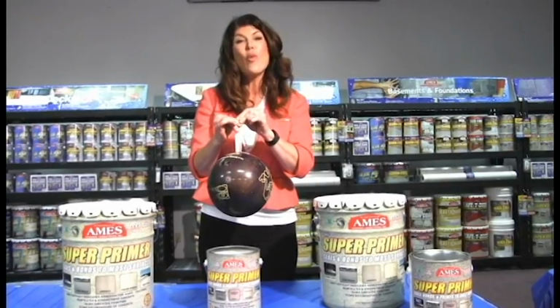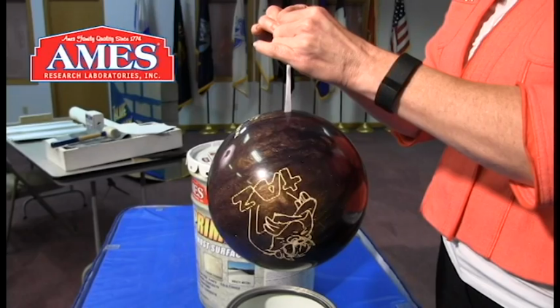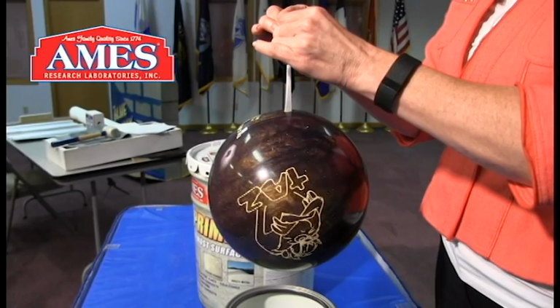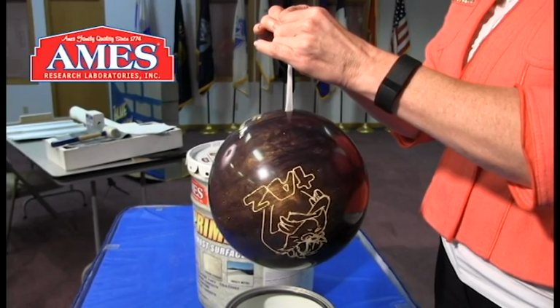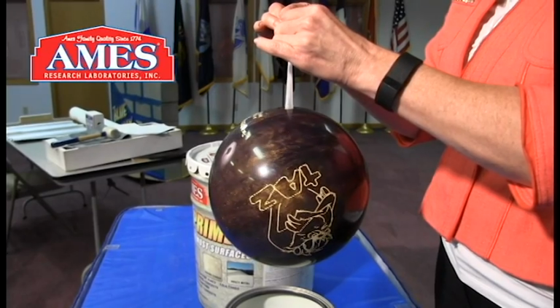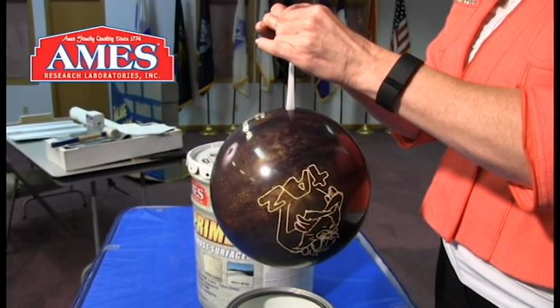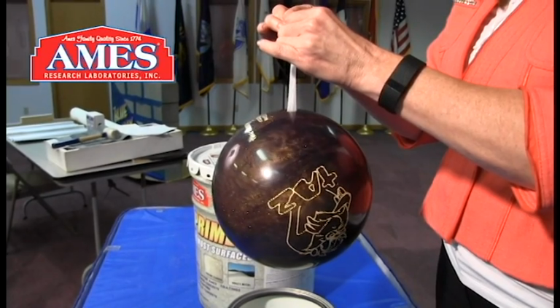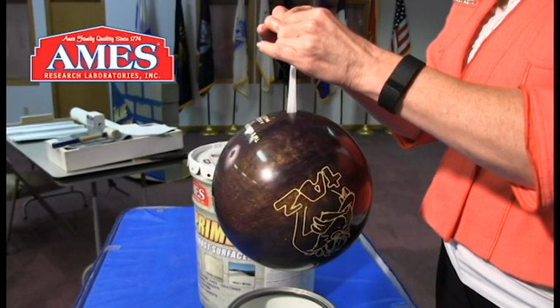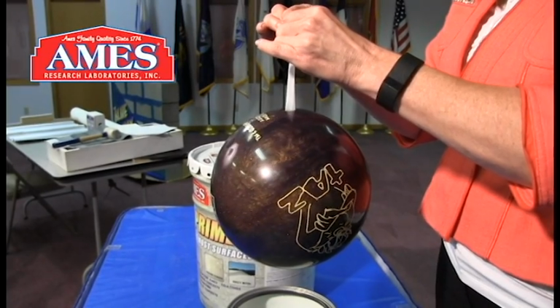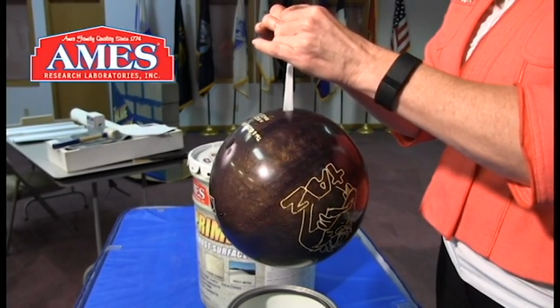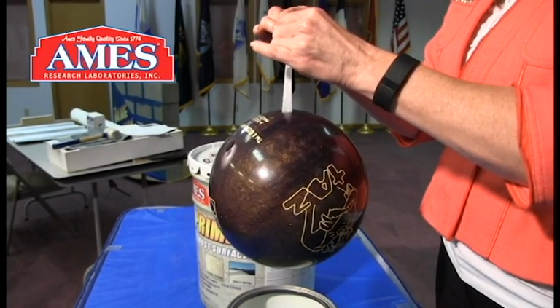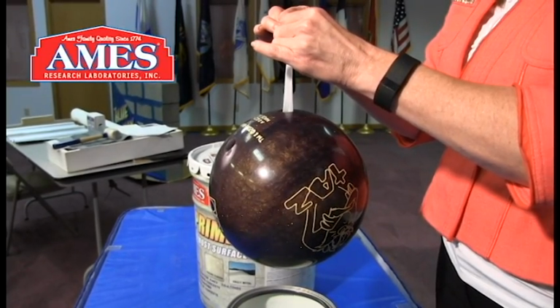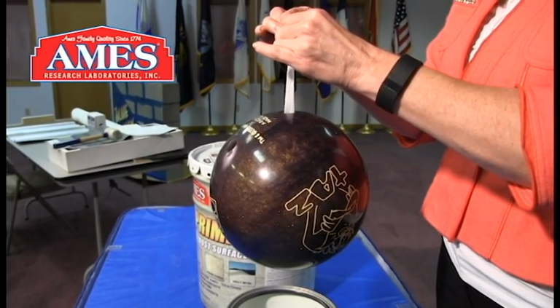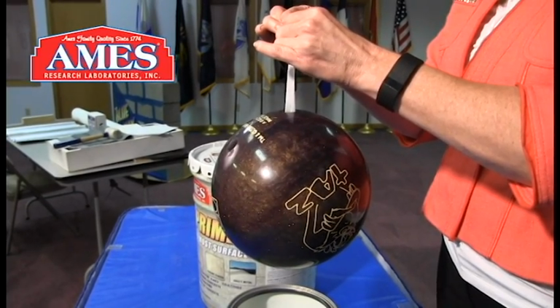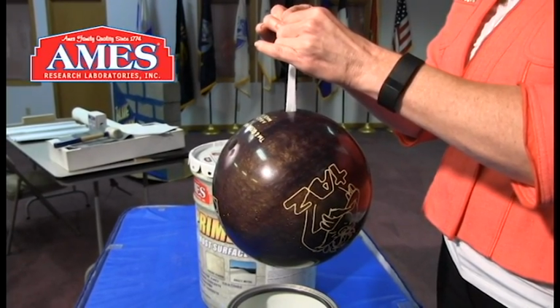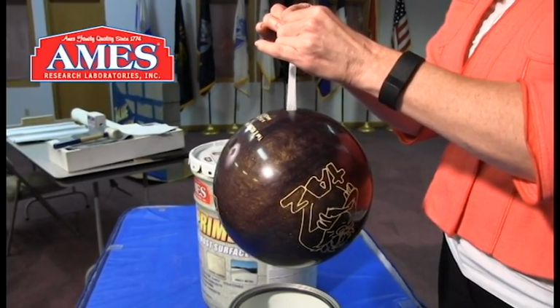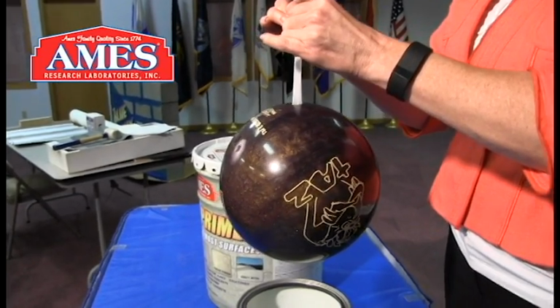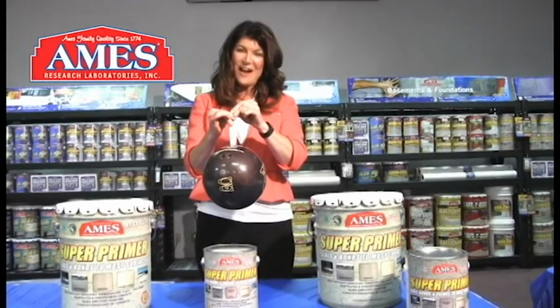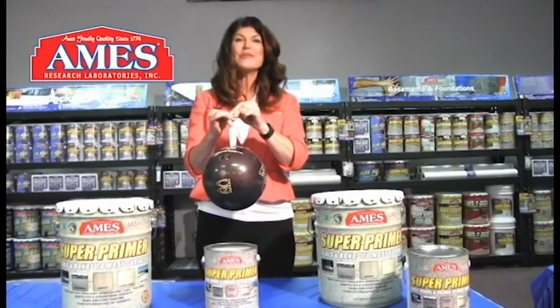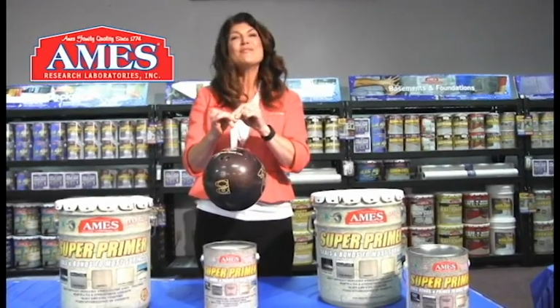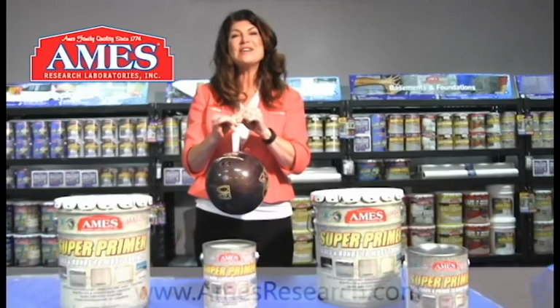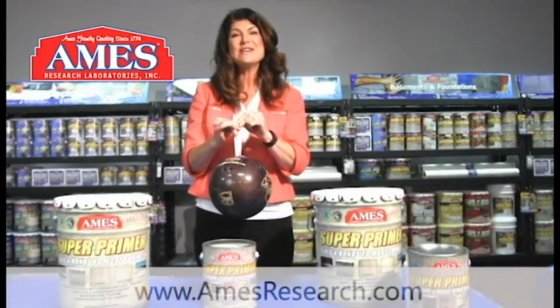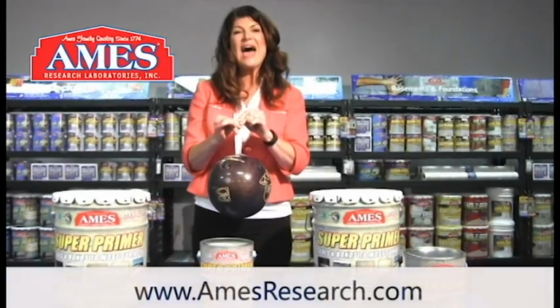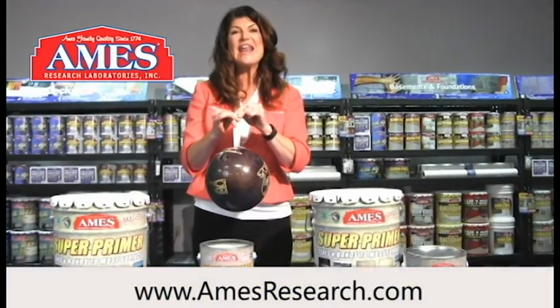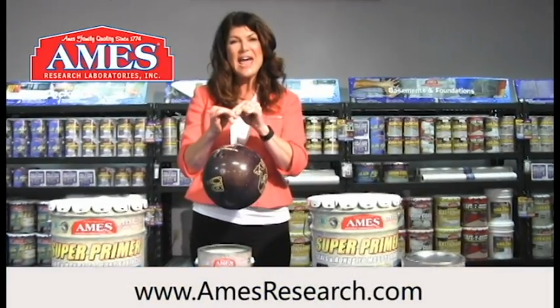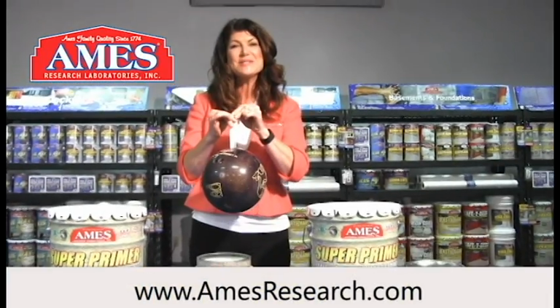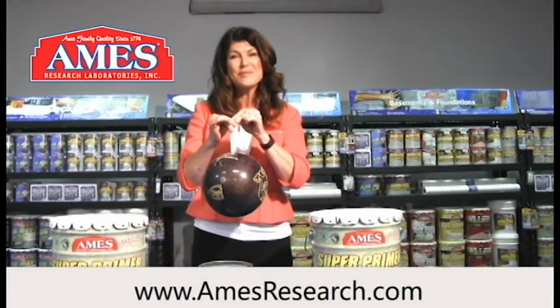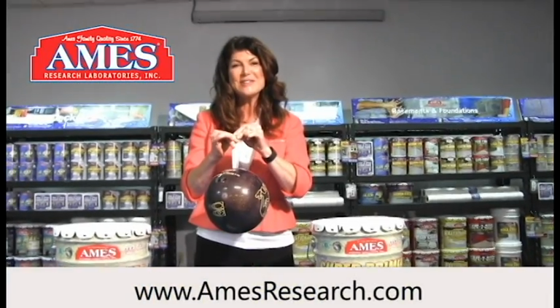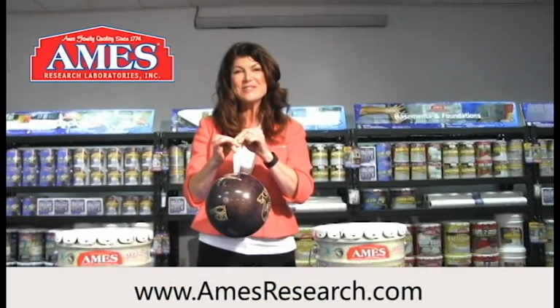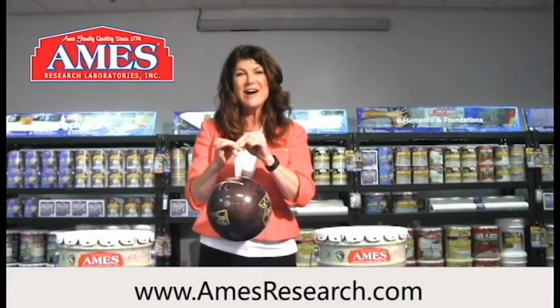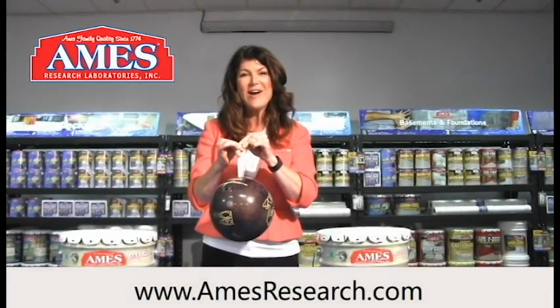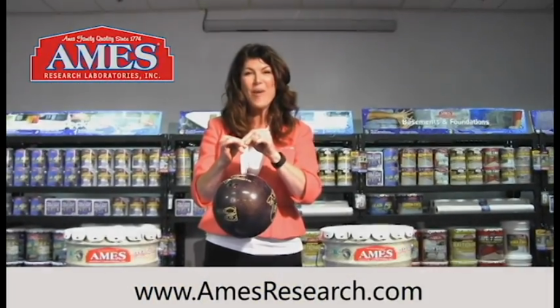Environmentally friendly, water based, non-flammable and VOC free. Find more information at aimsresearch.com.